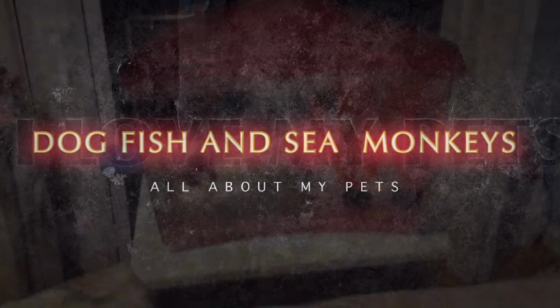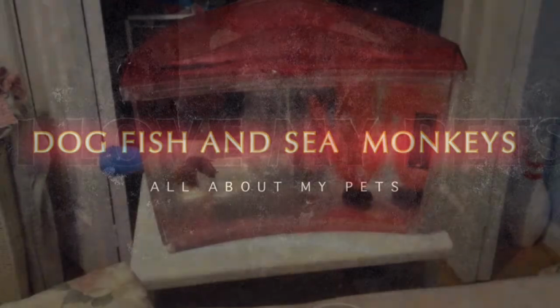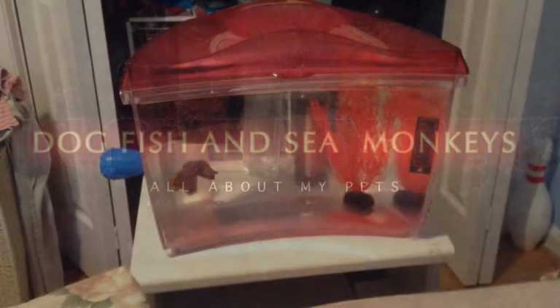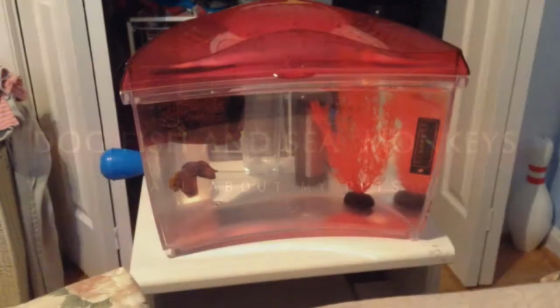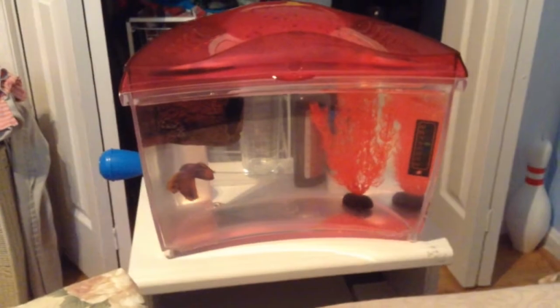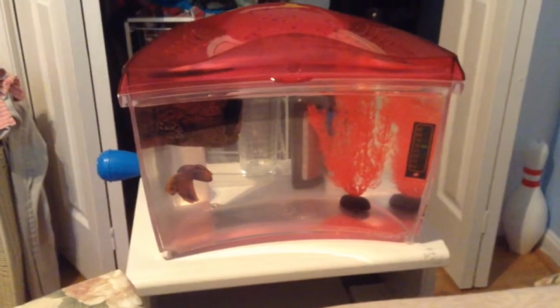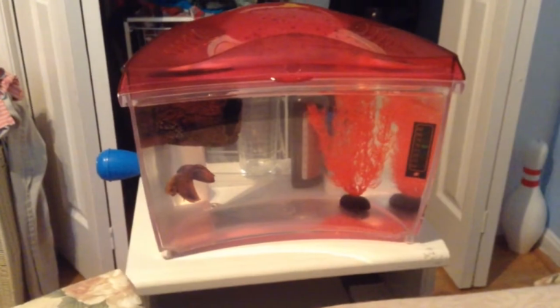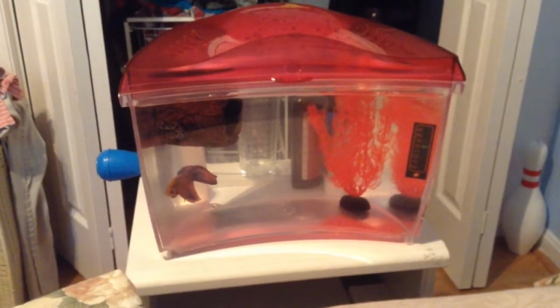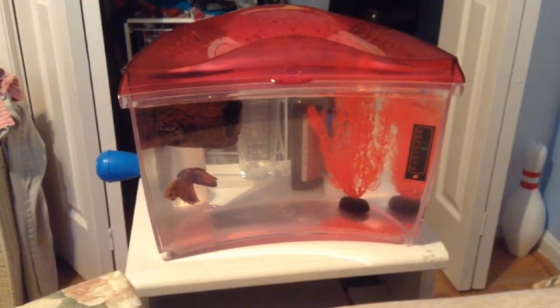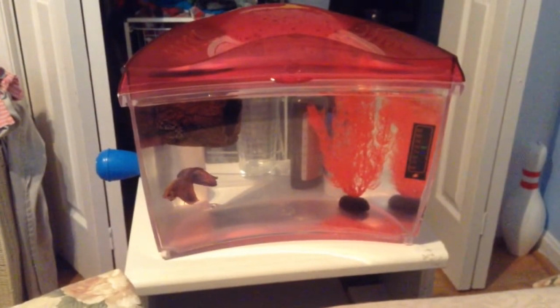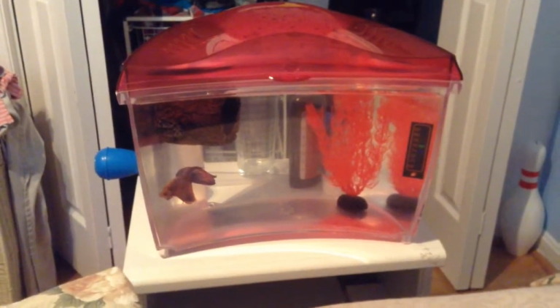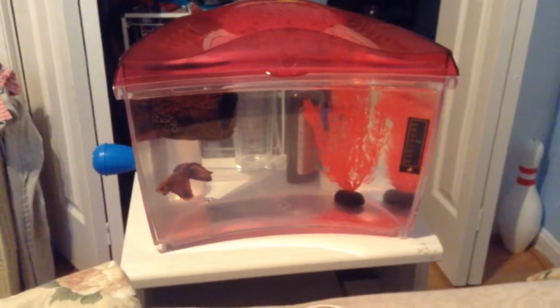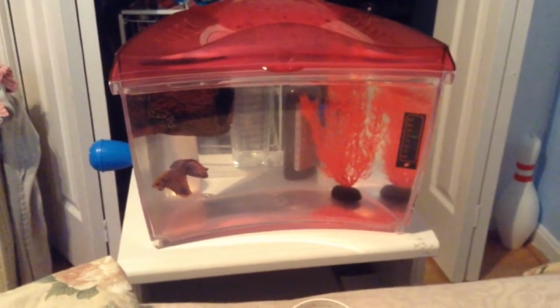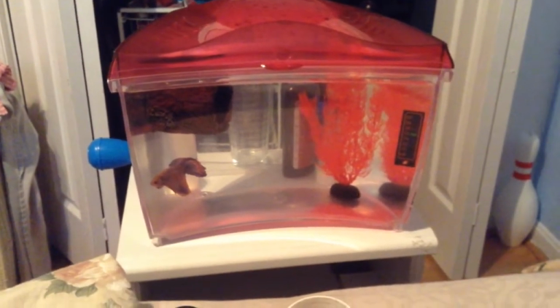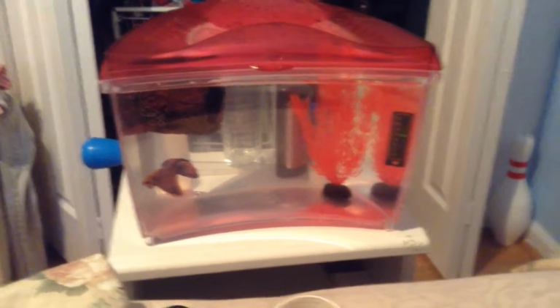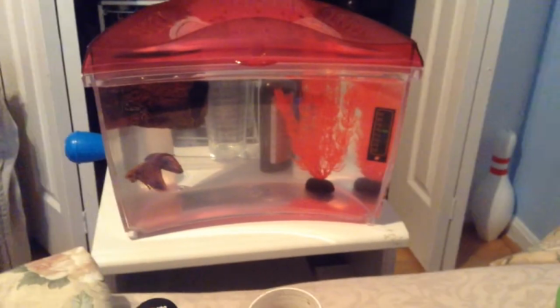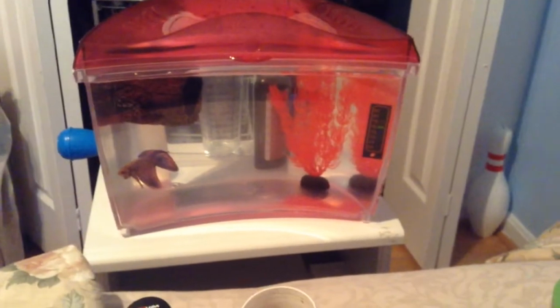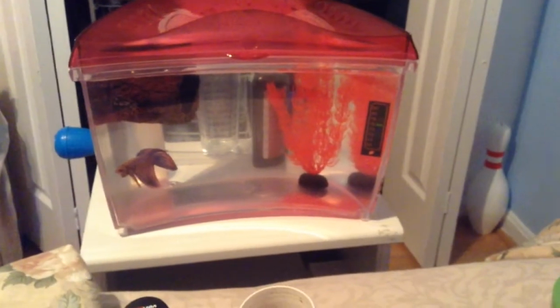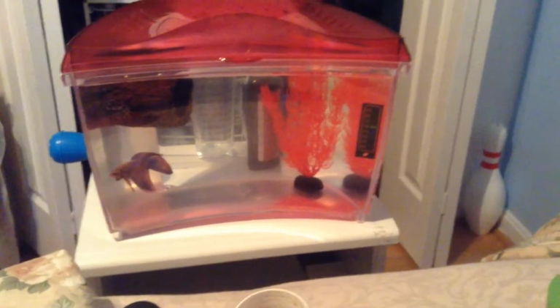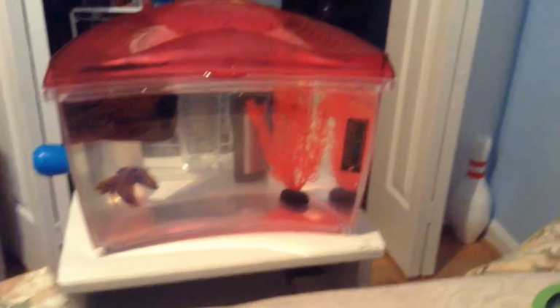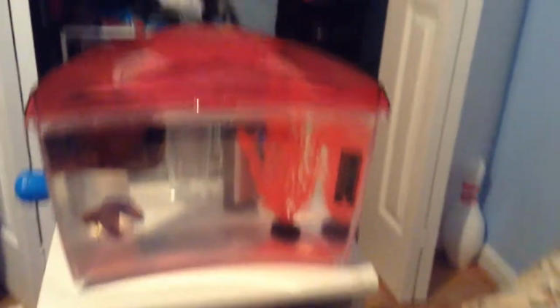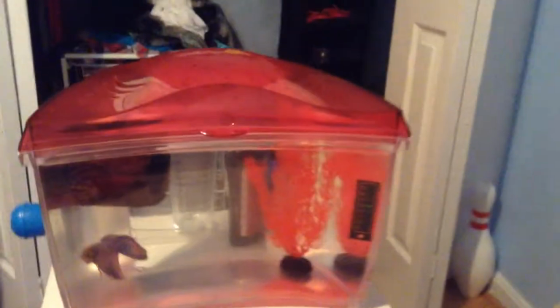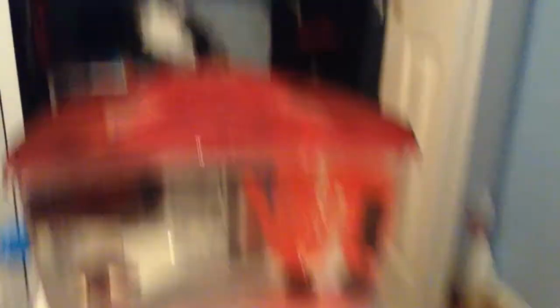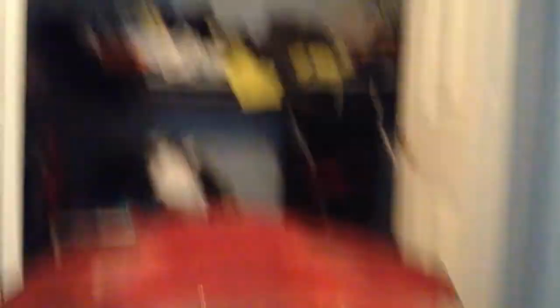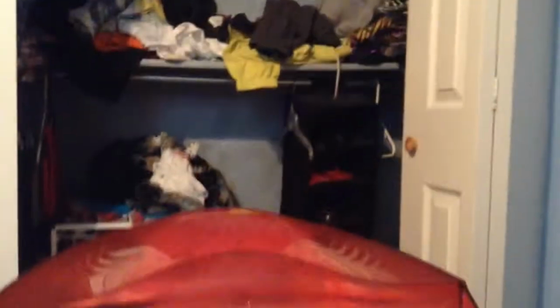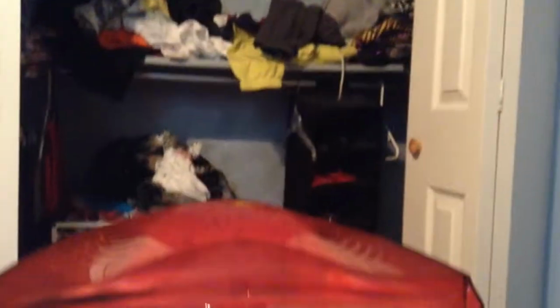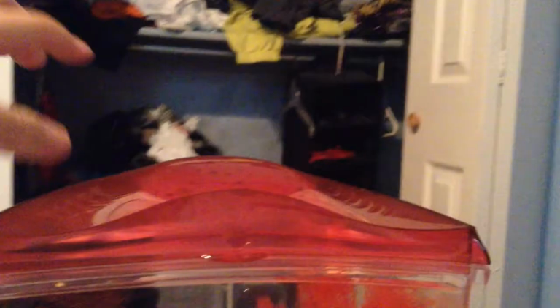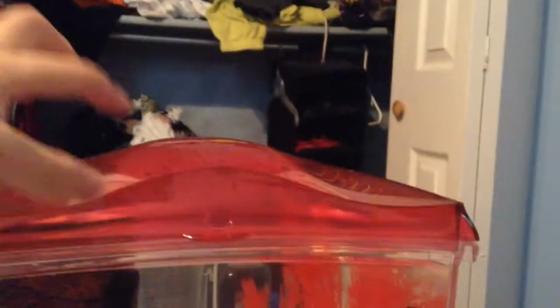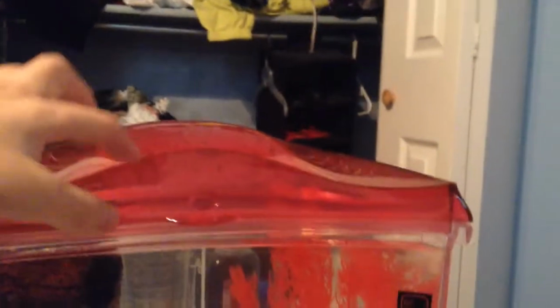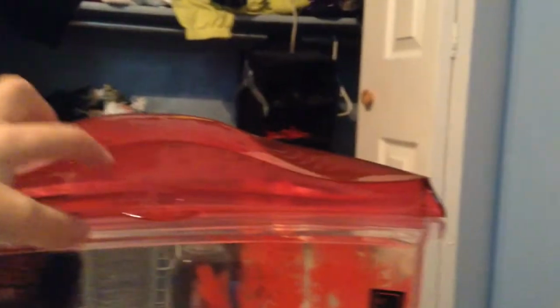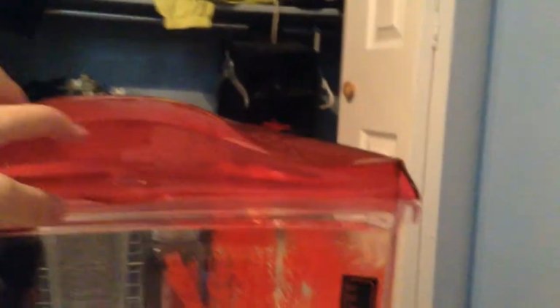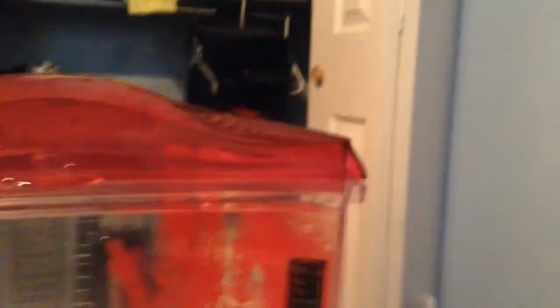Today I'm going to show you how I feed my betta fish. First I open the tank.